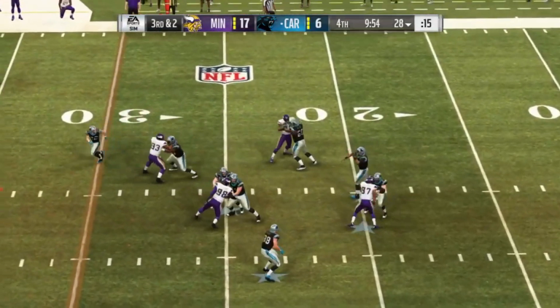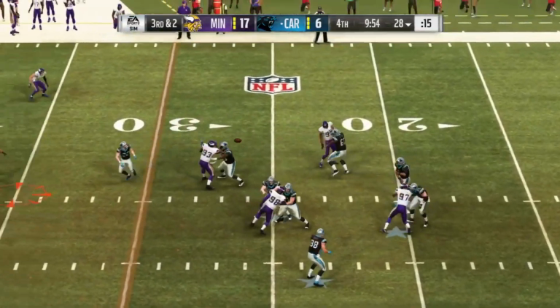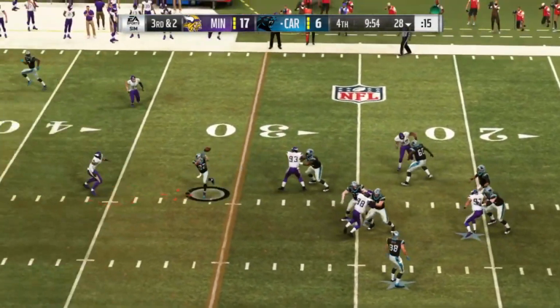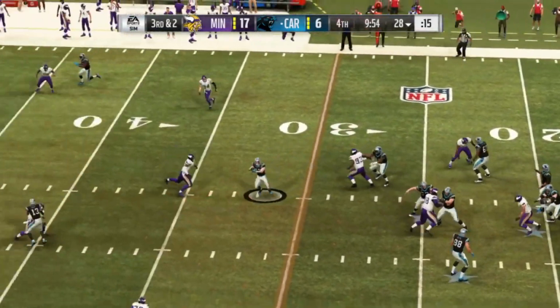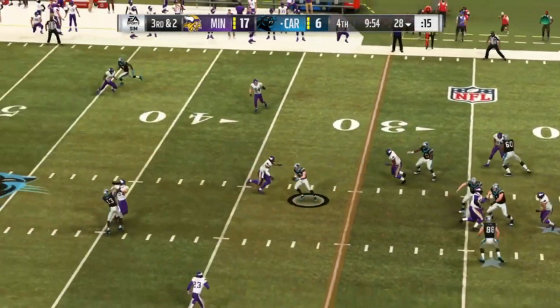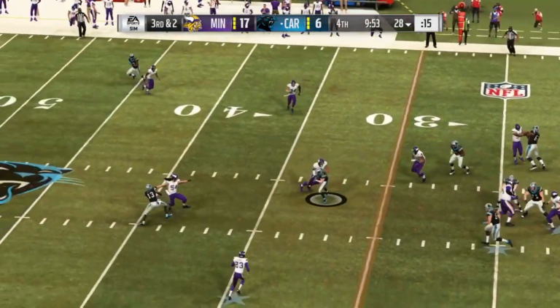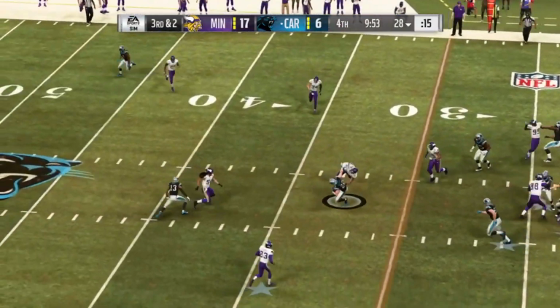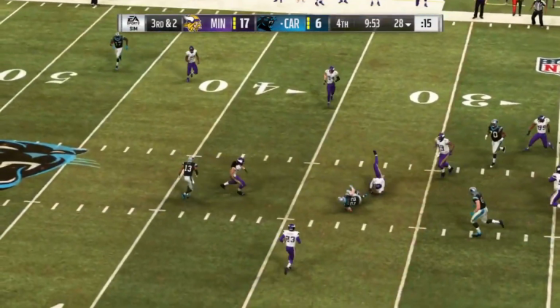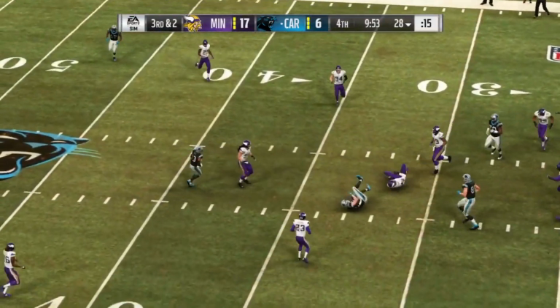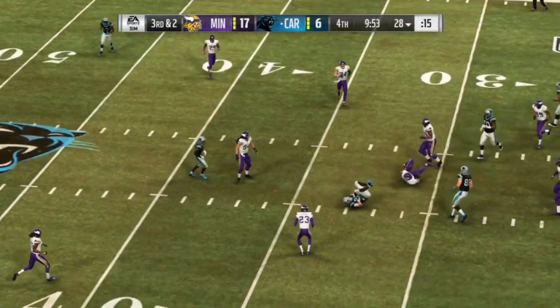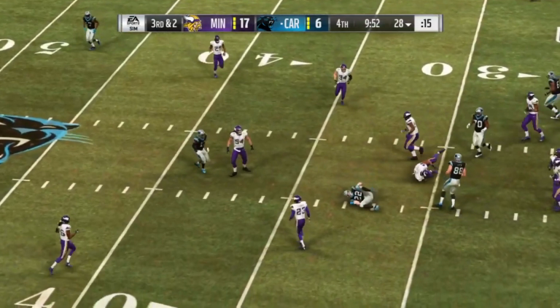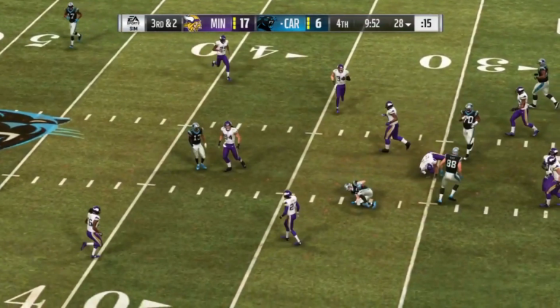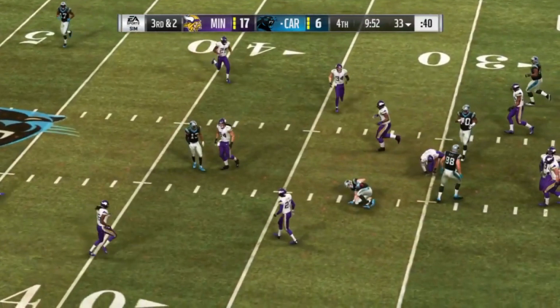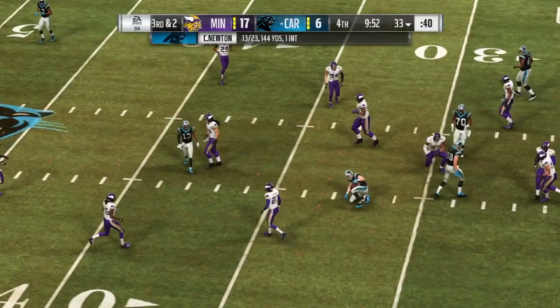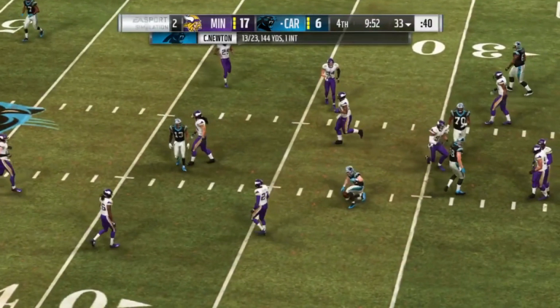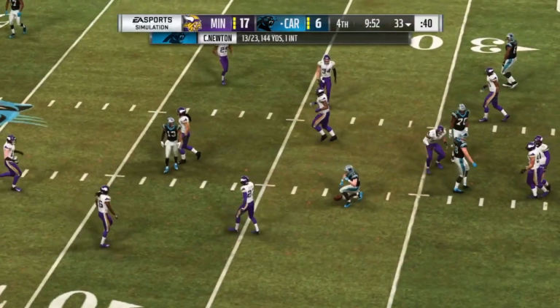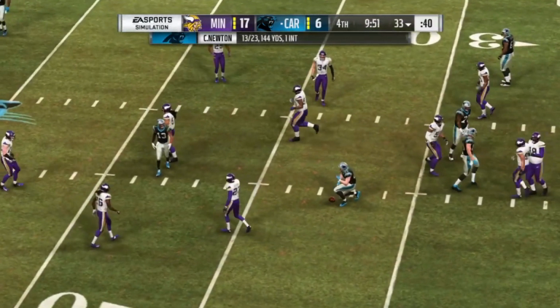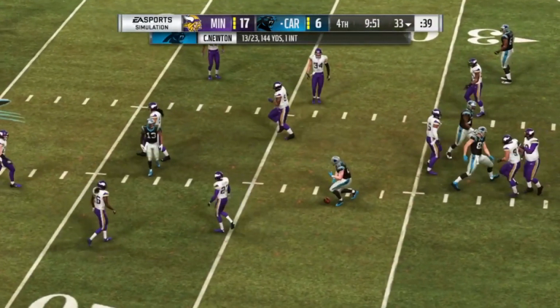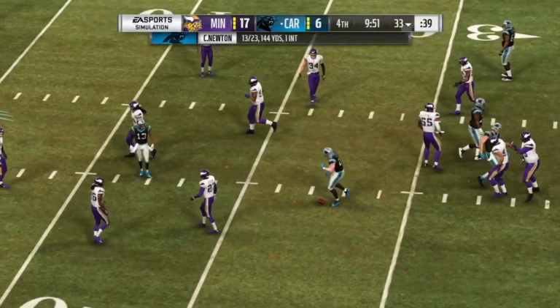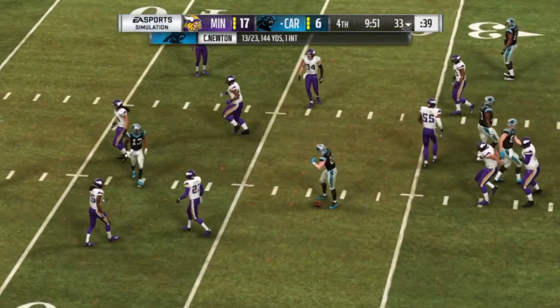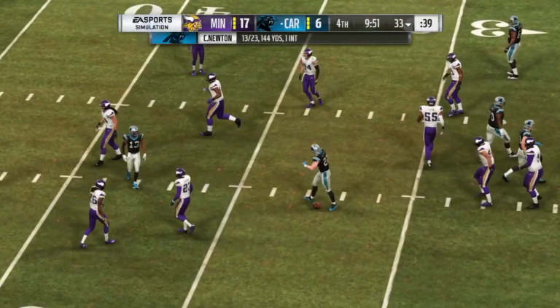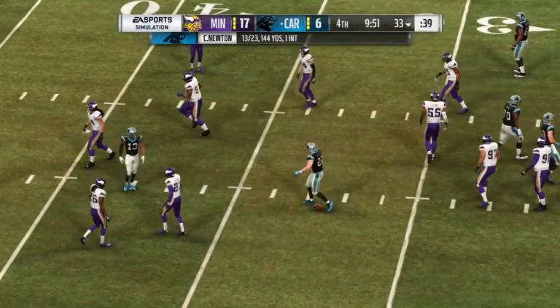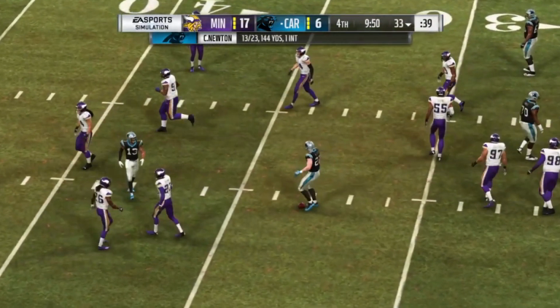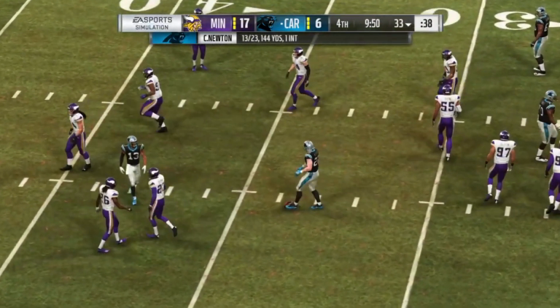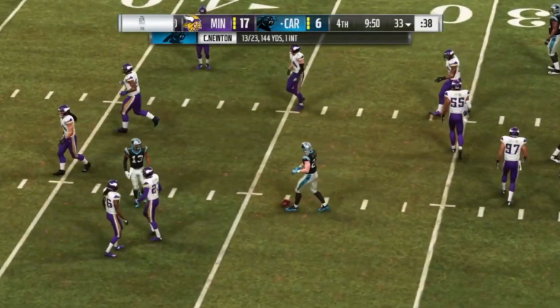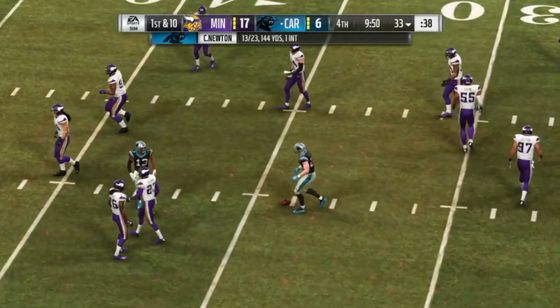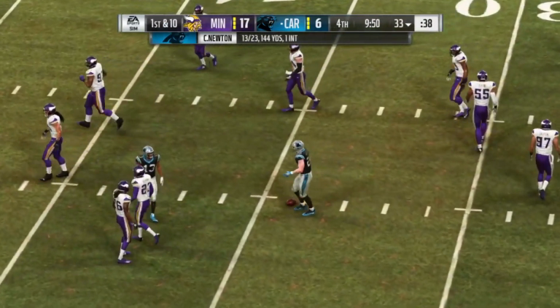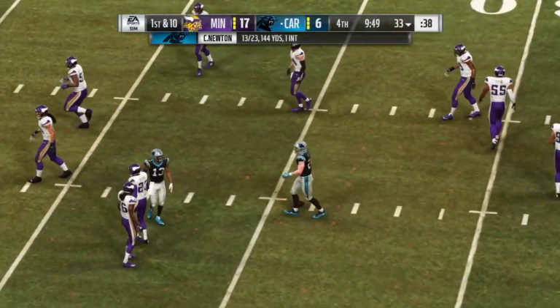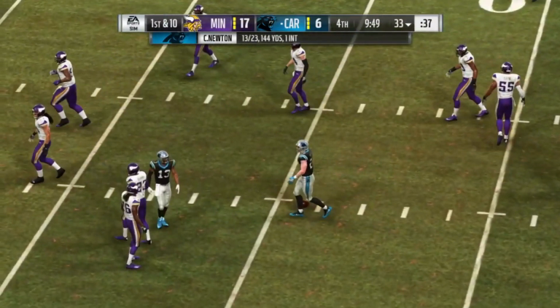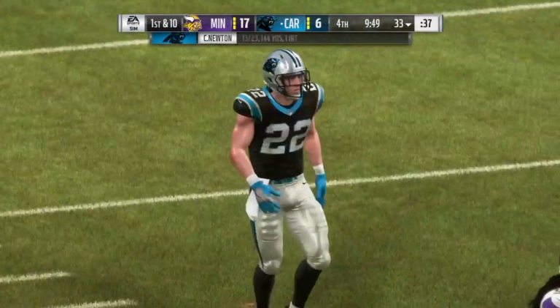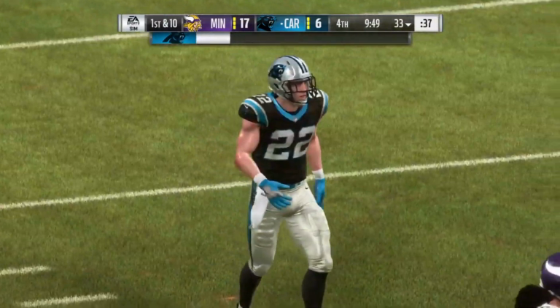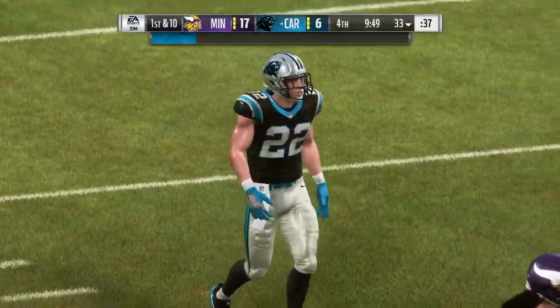Now Newton finds him — it's McCaffrey. And he's able to get it to the 33.